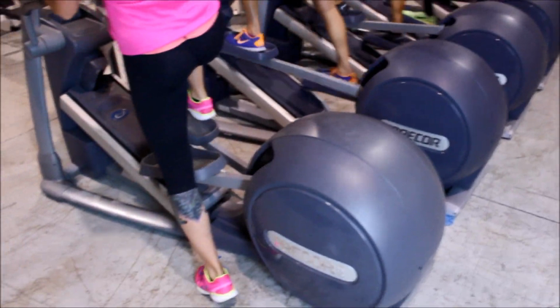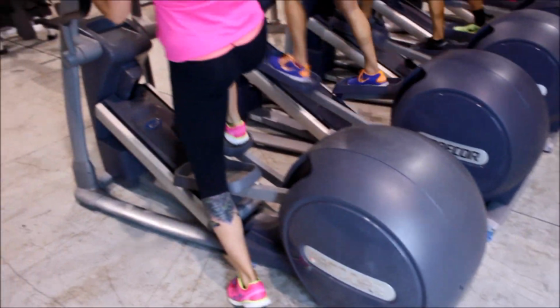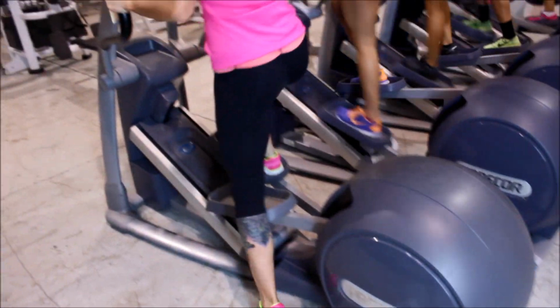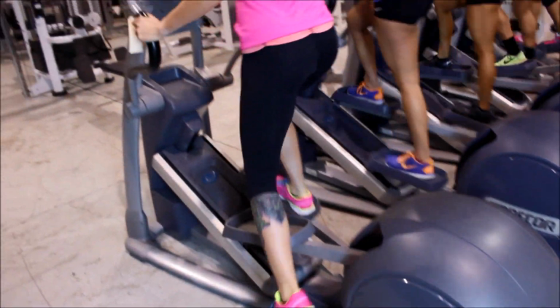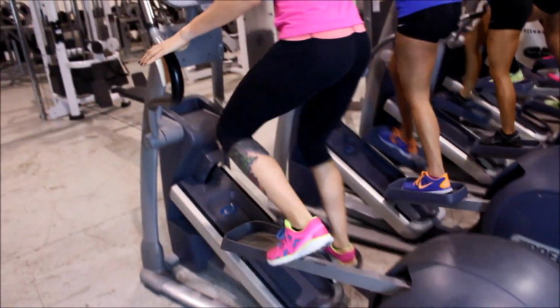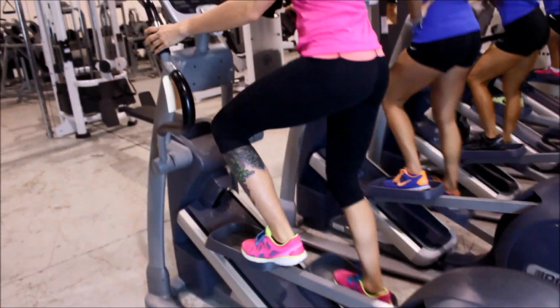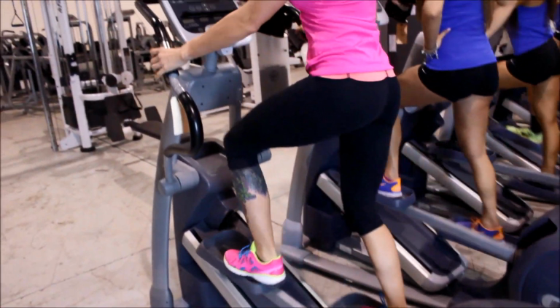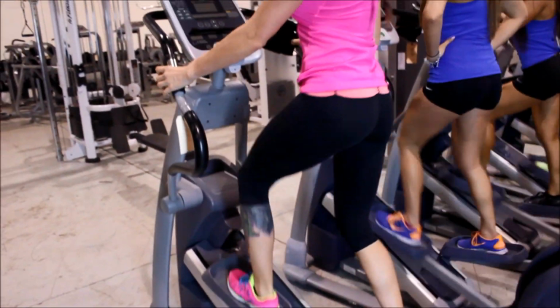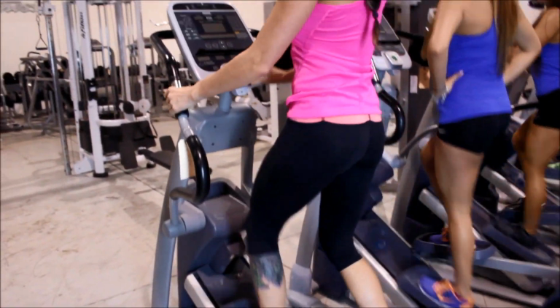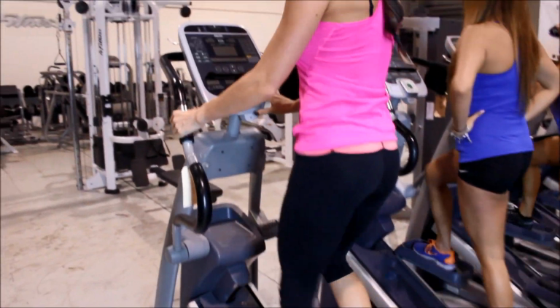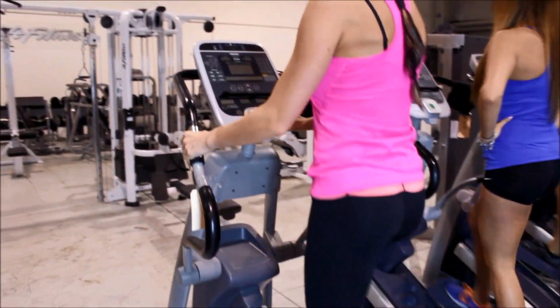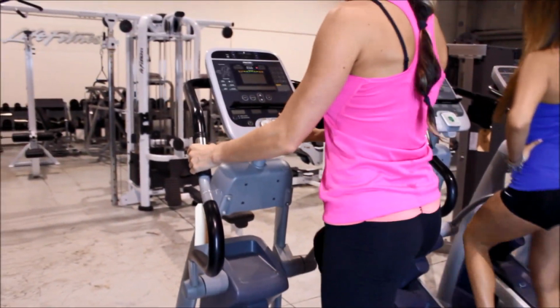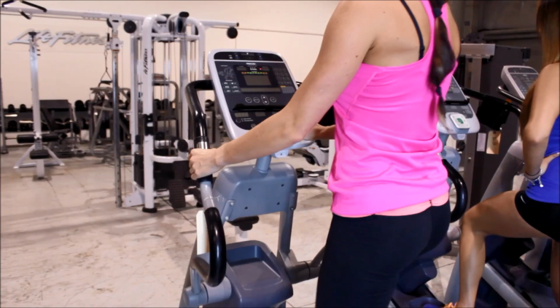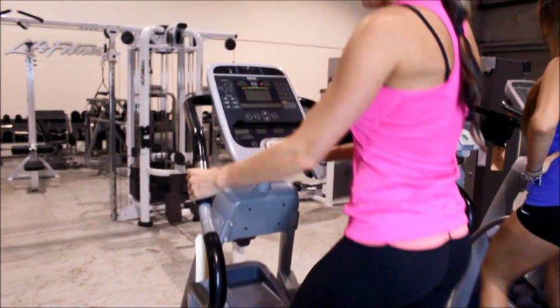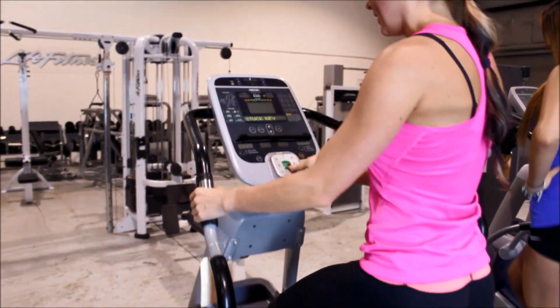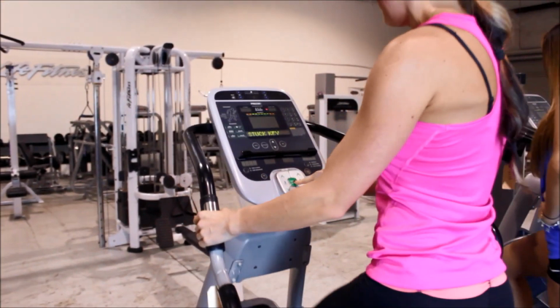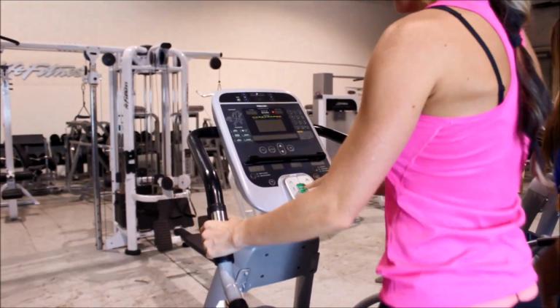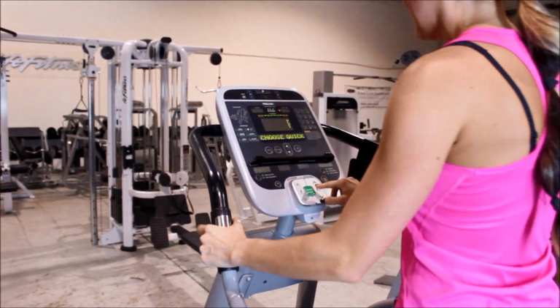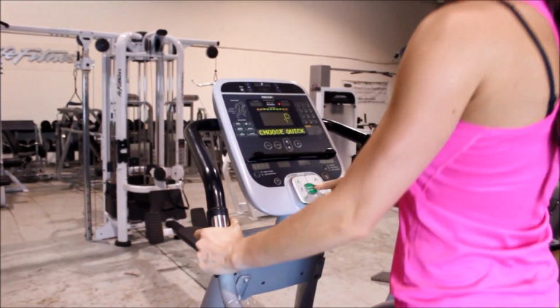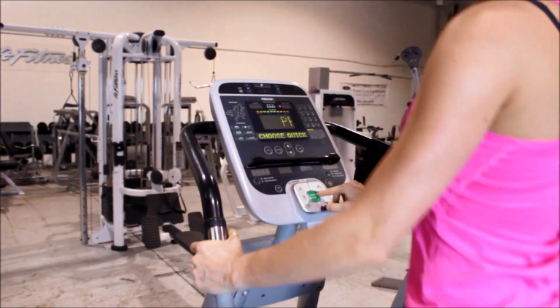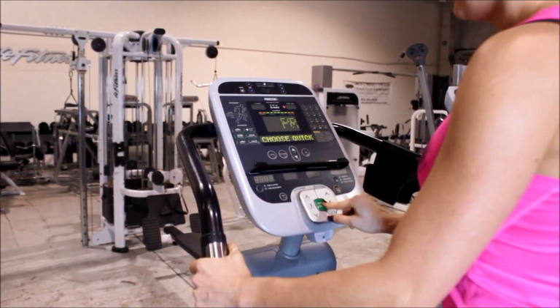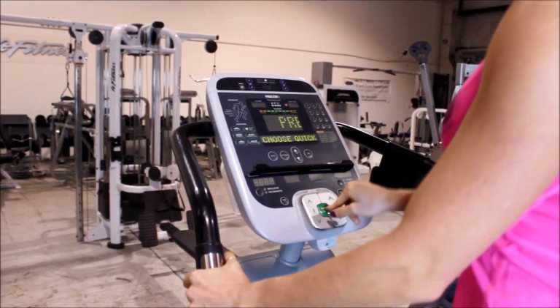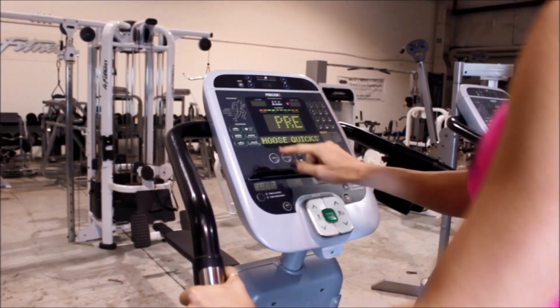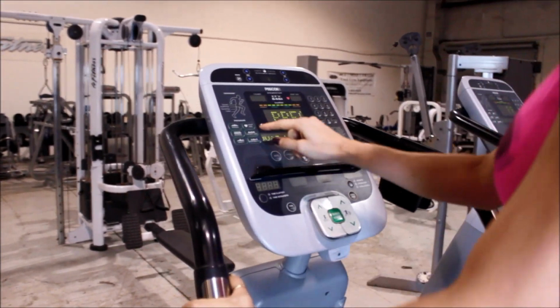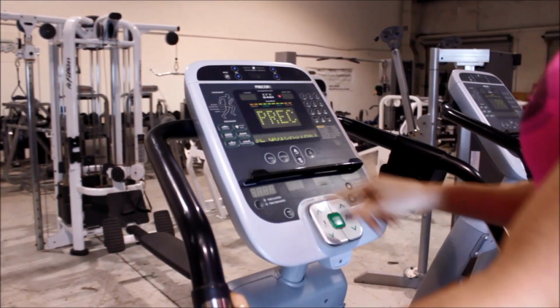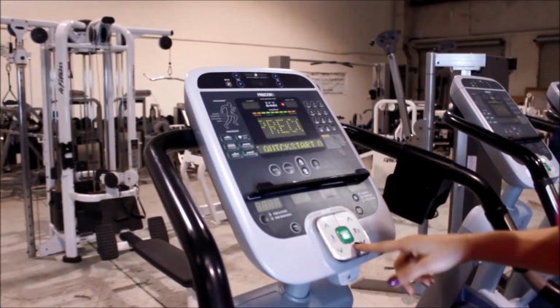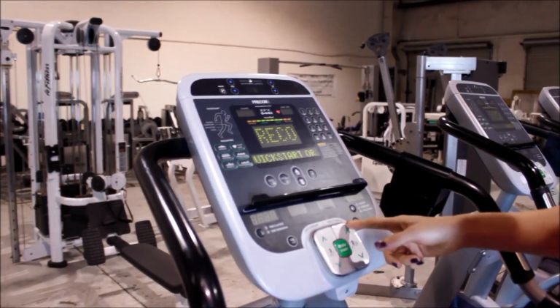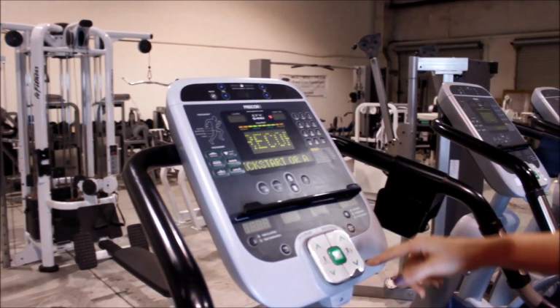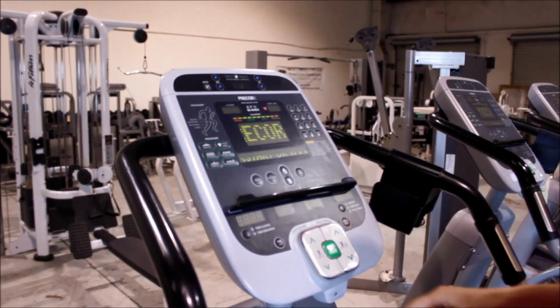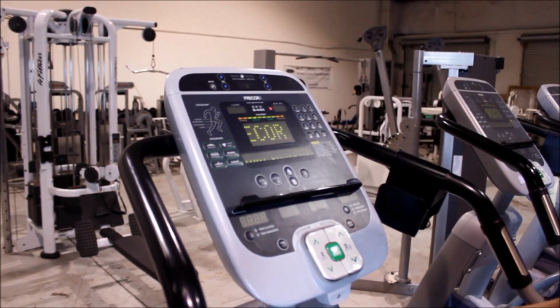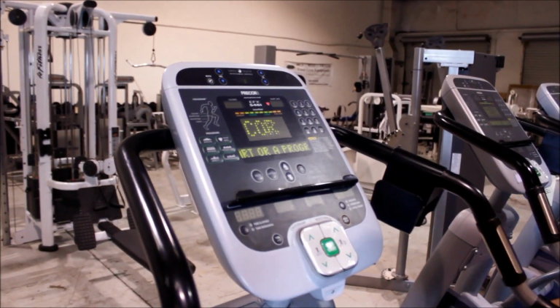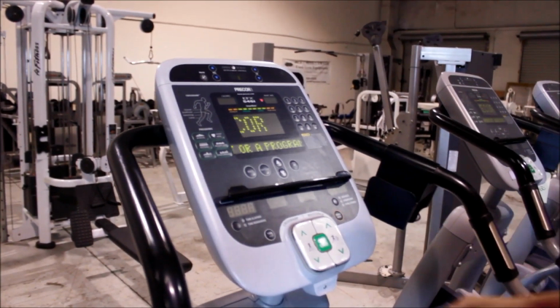When I jump on, it's self-generated, so it will power right up for me. You can hit Quick Start to get going right away.